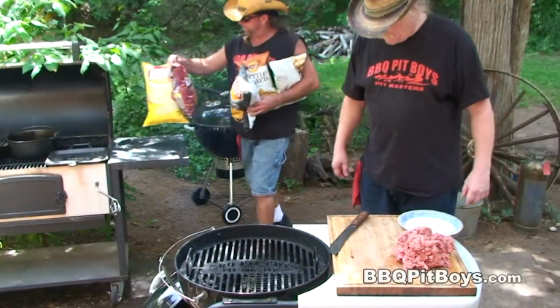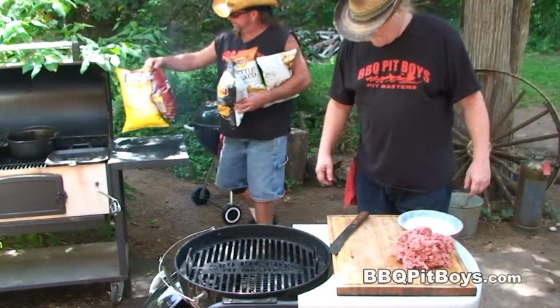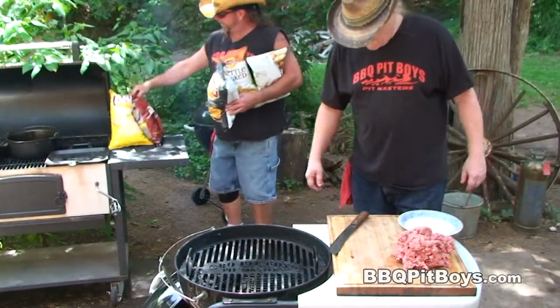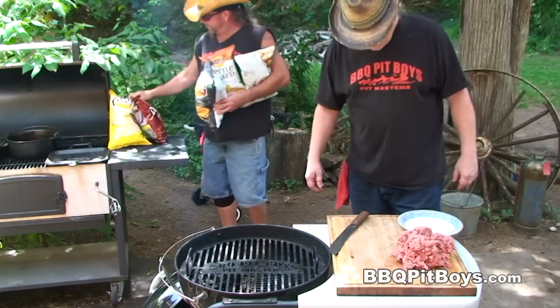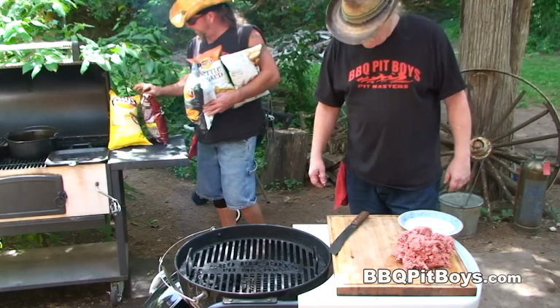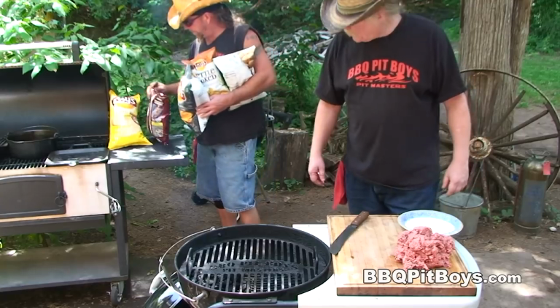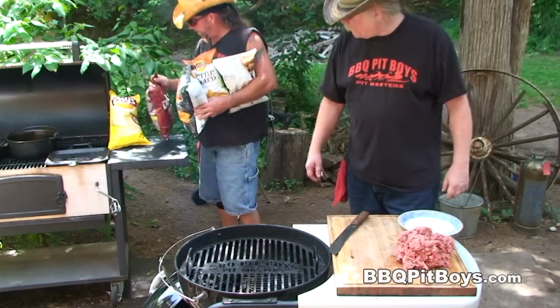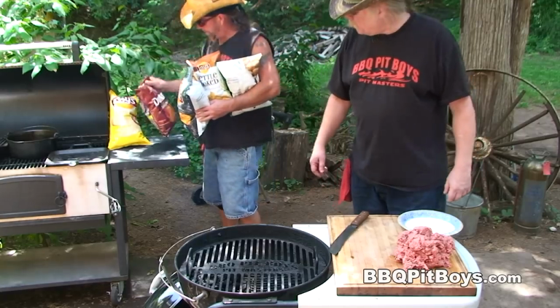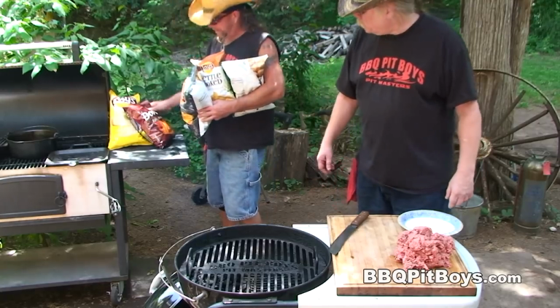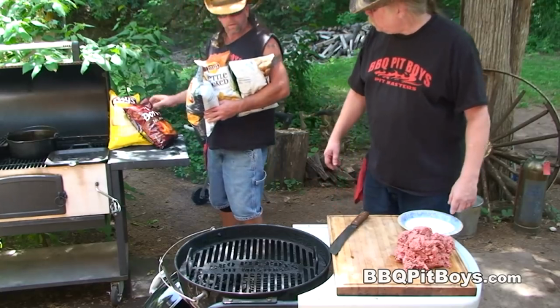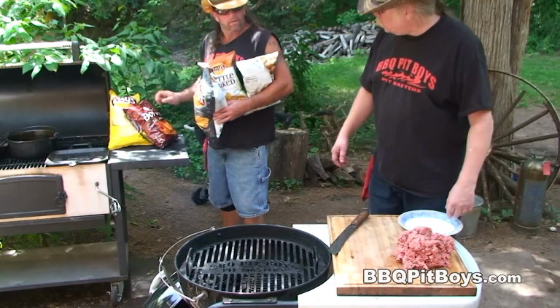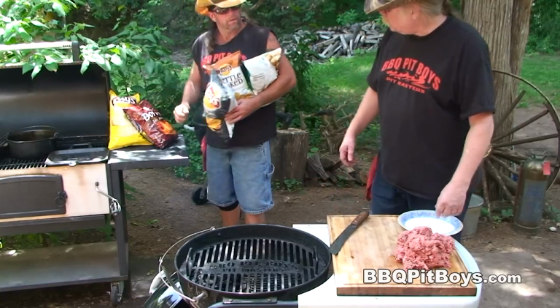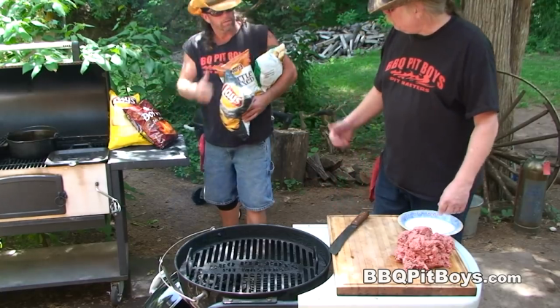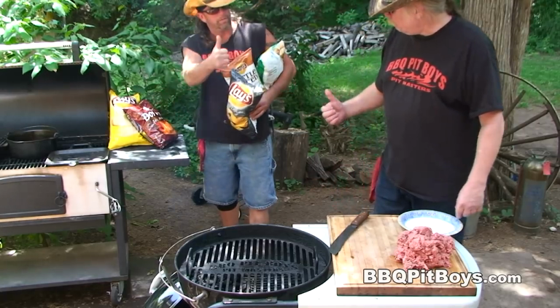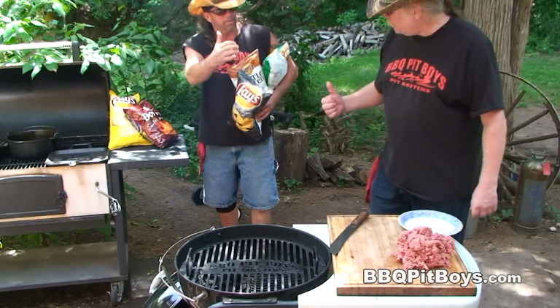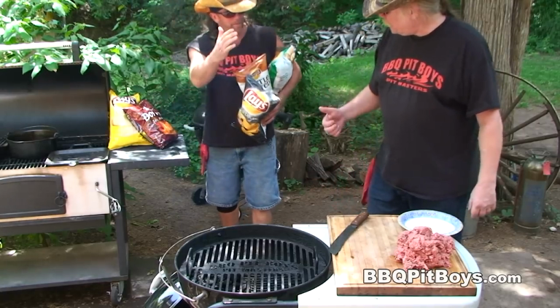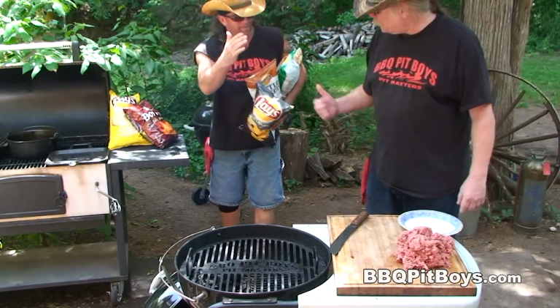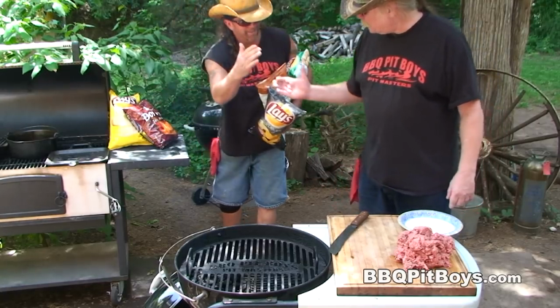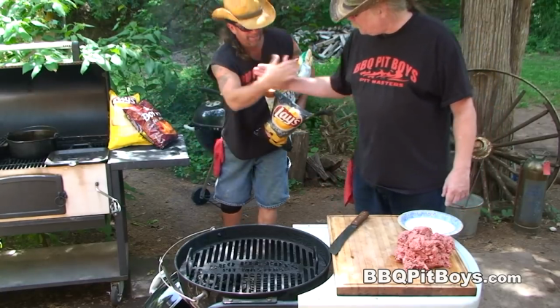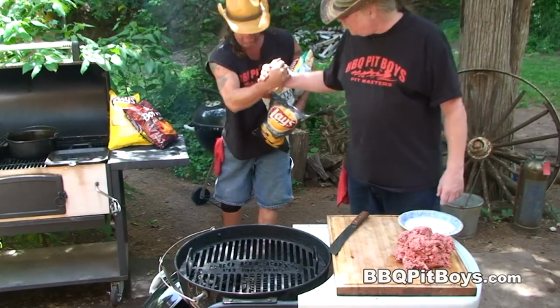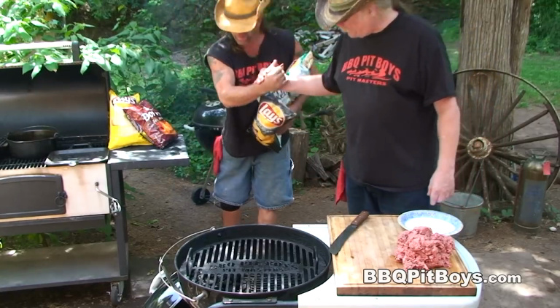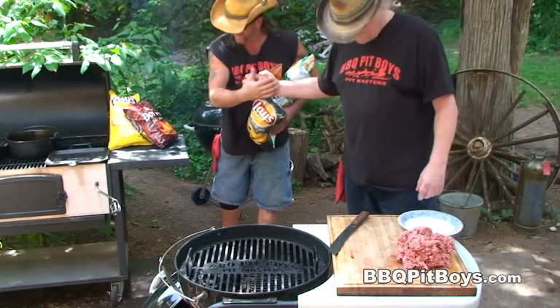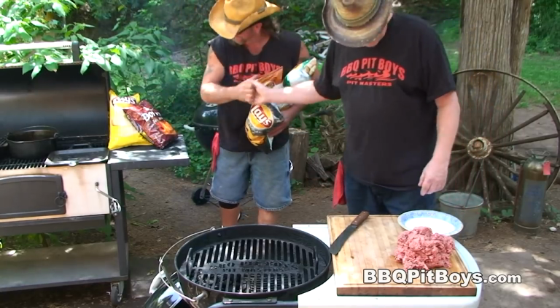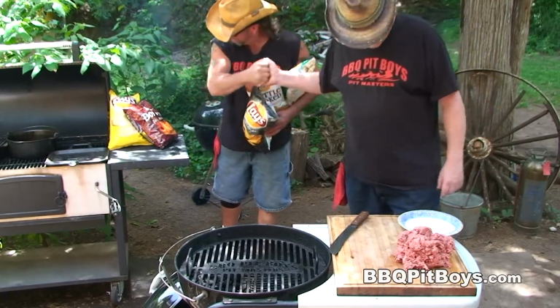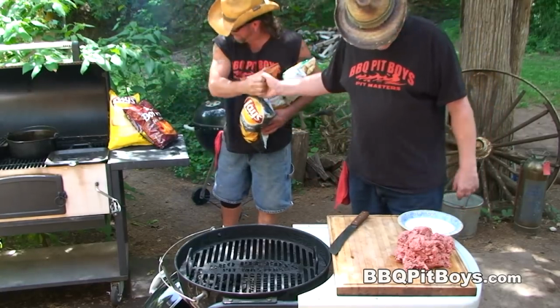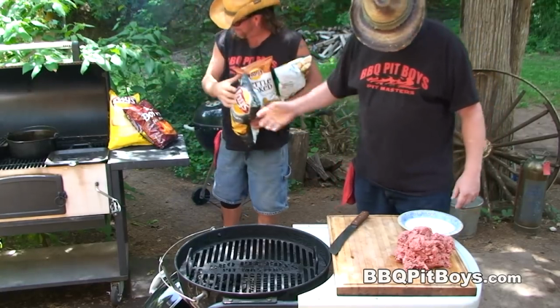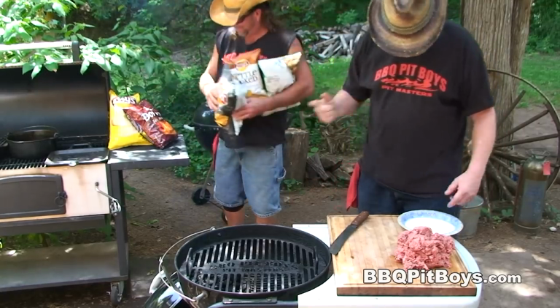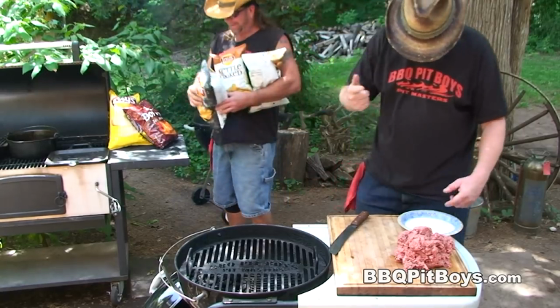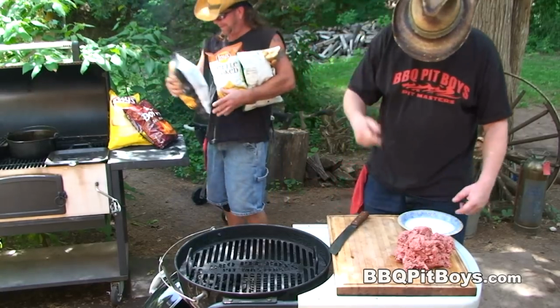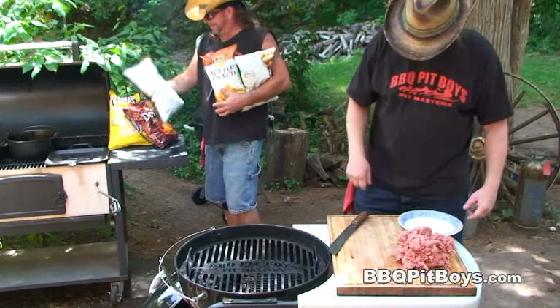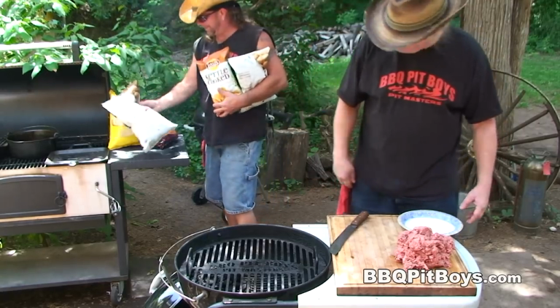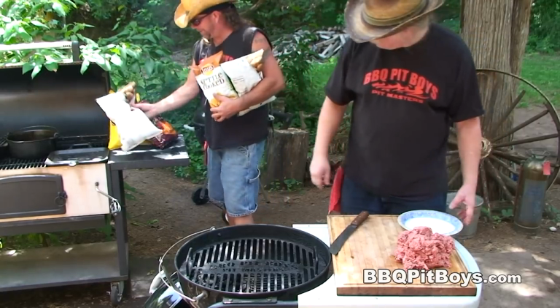Today we're gonna do some potato chips stuffed bacon burgers on the grill. And they're real easy to do.